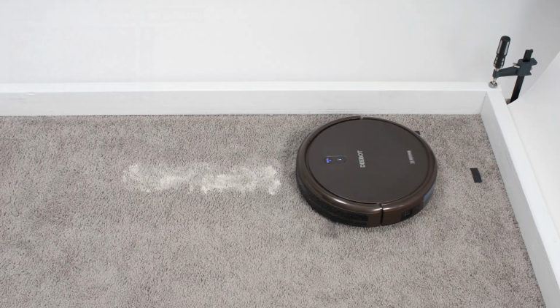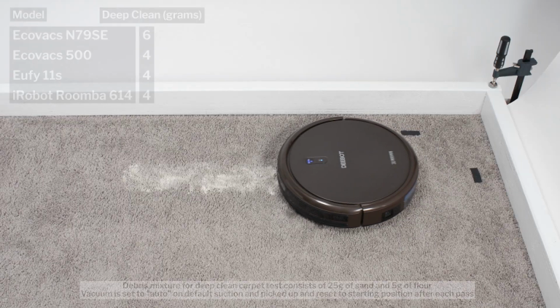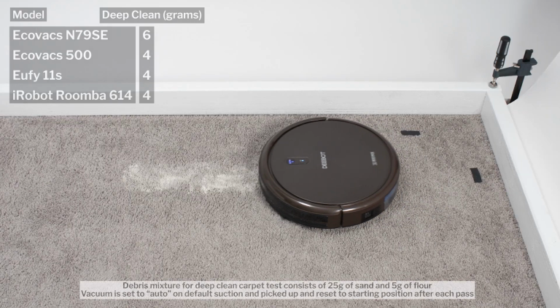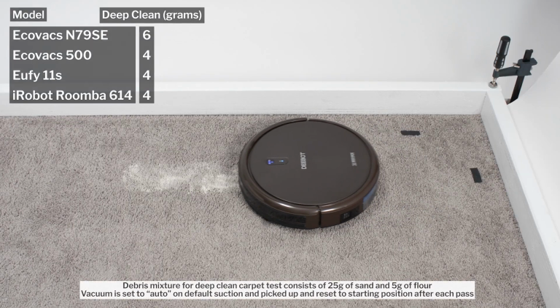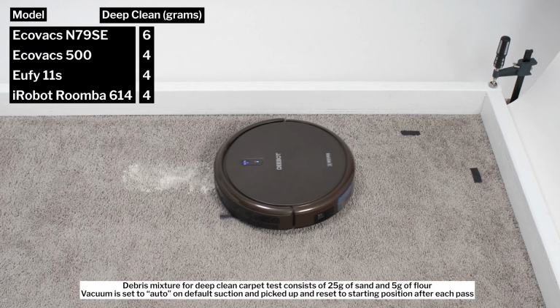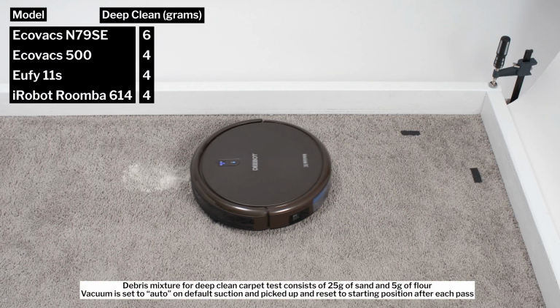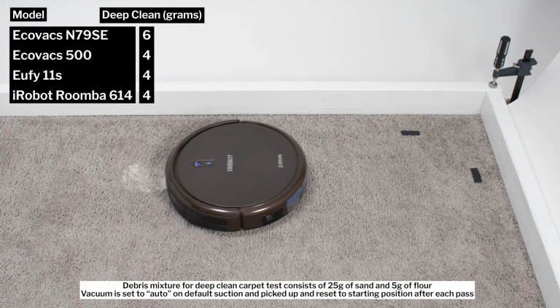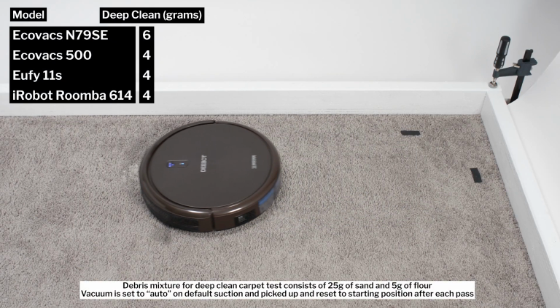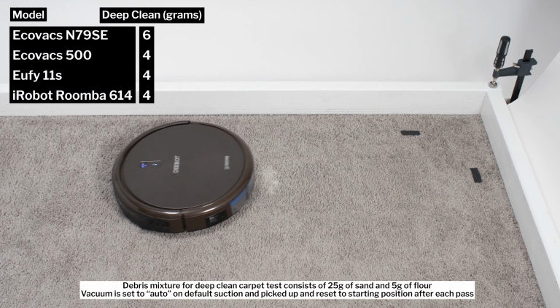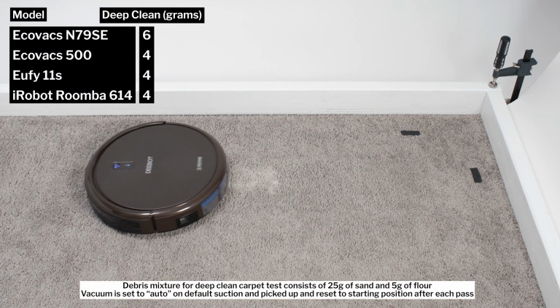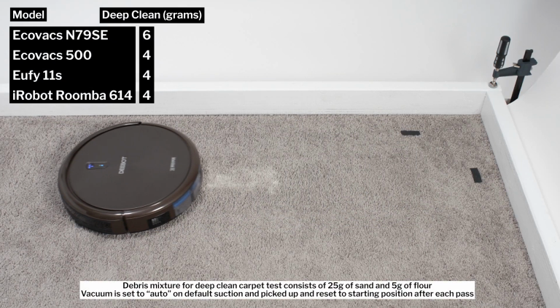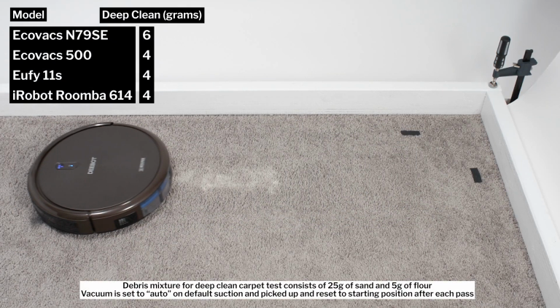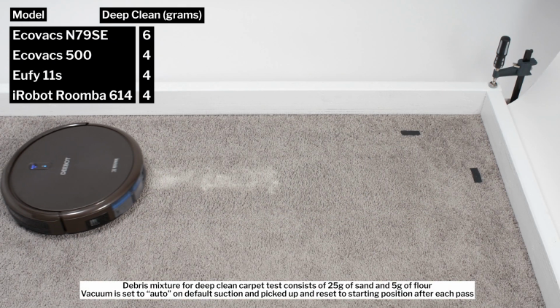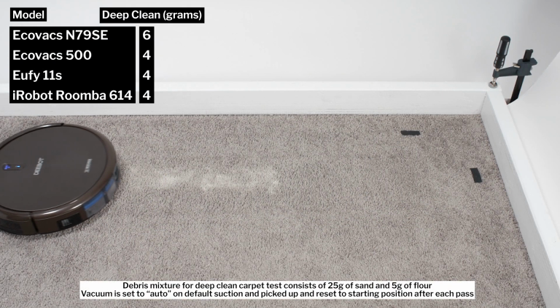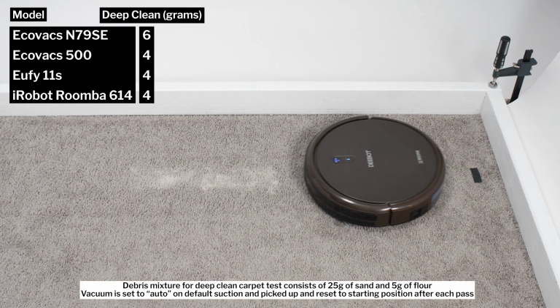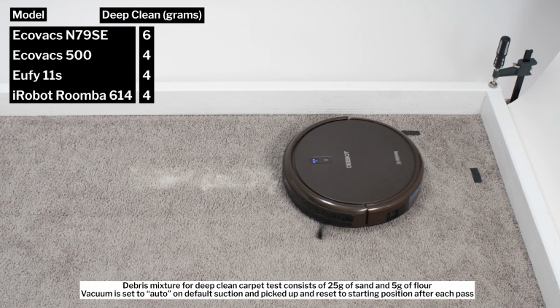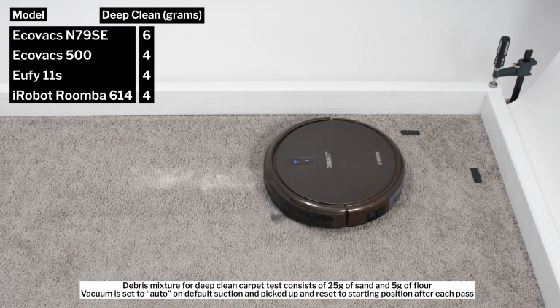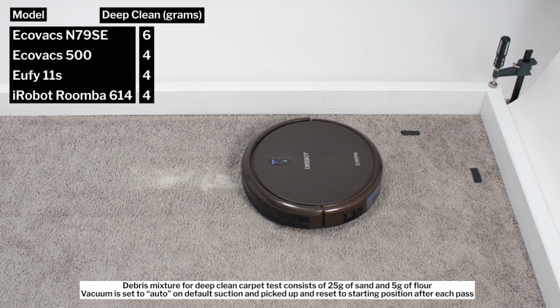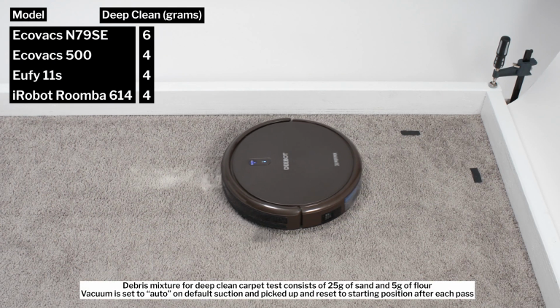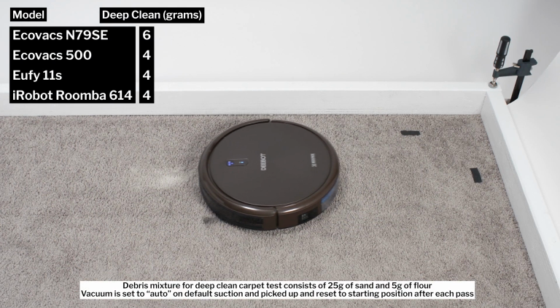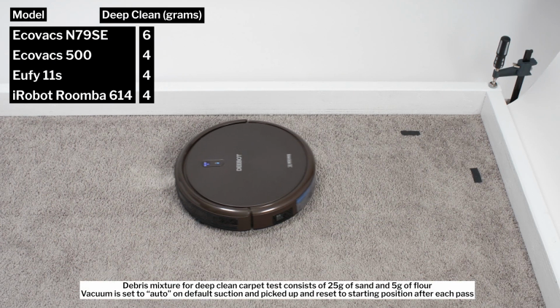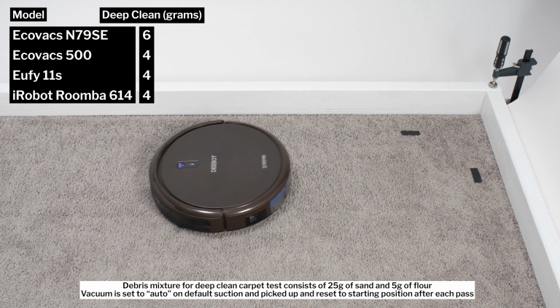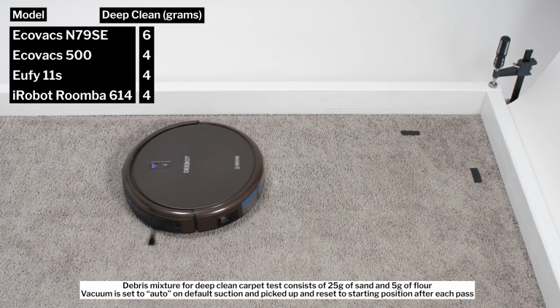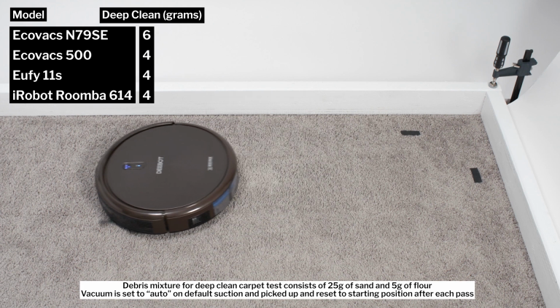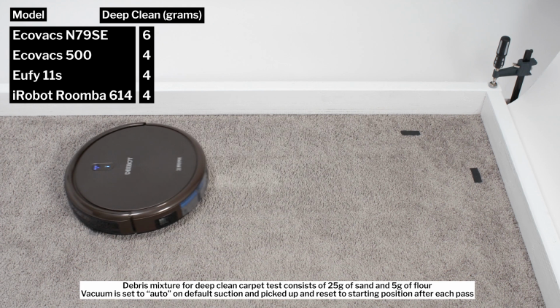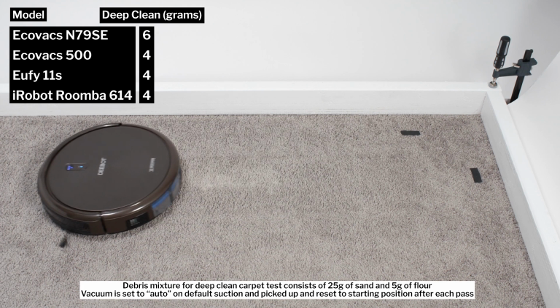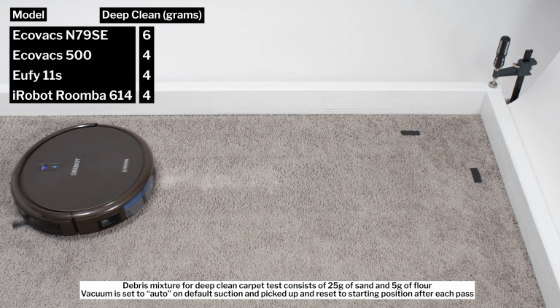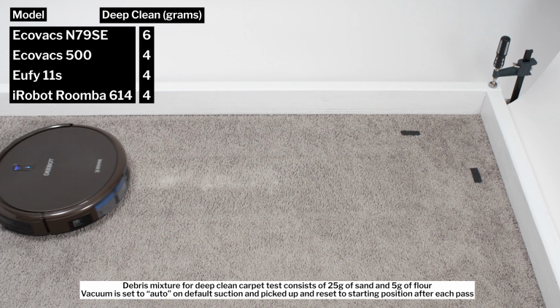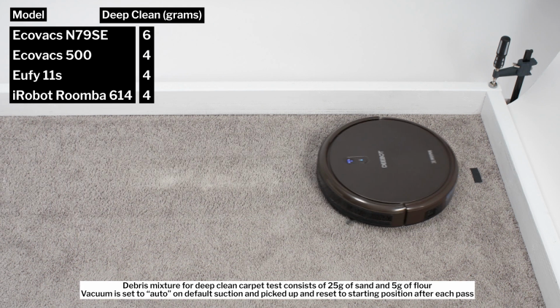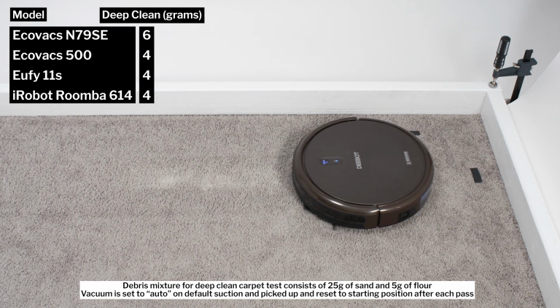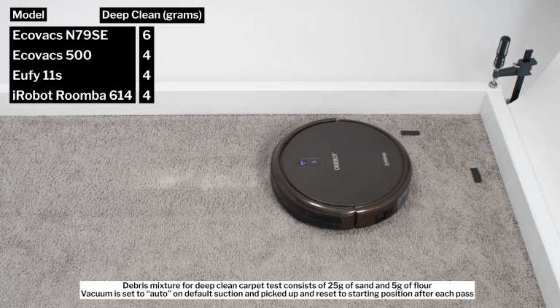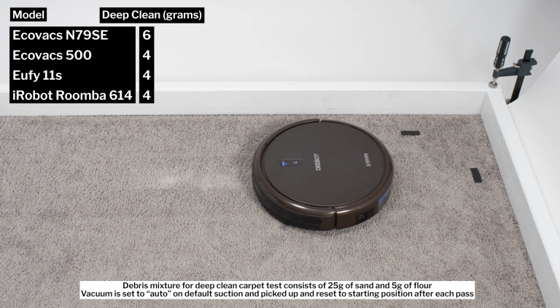In our carpet deep clean test, the vacuum picked up 6 grams of debris after three passes over an area of carpet embedded with 30 grams of fine debris.